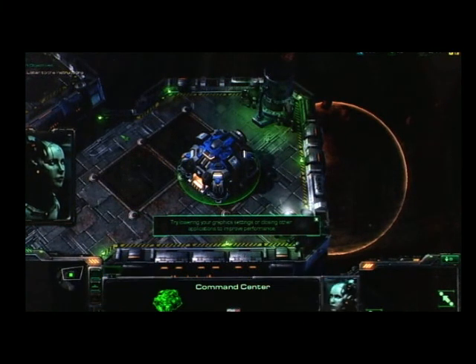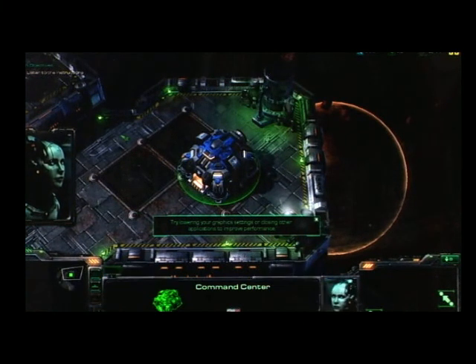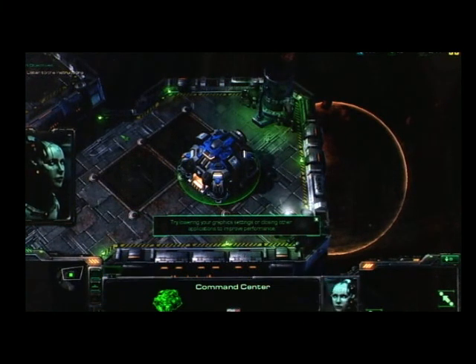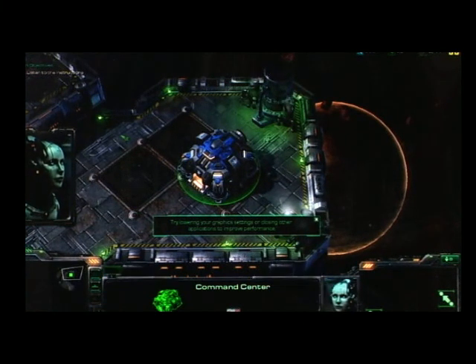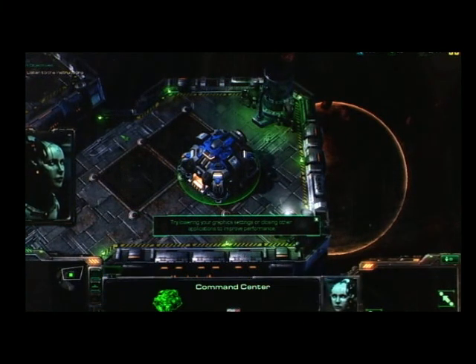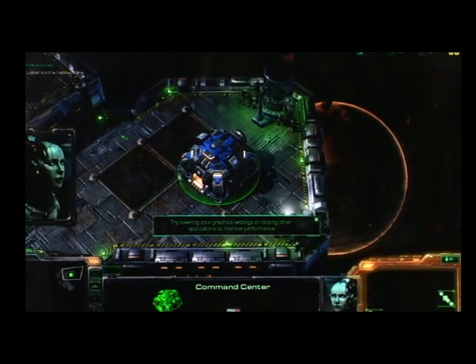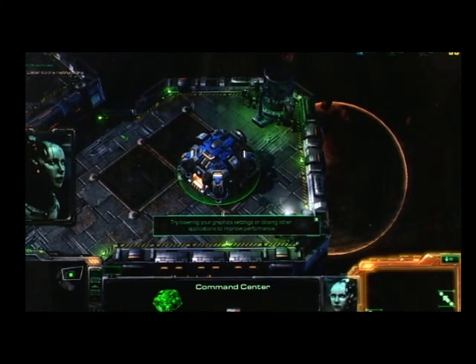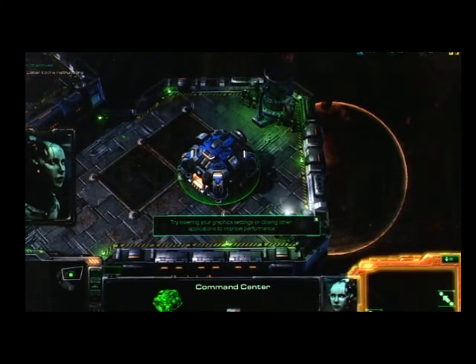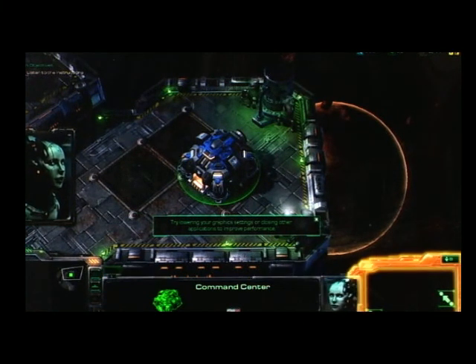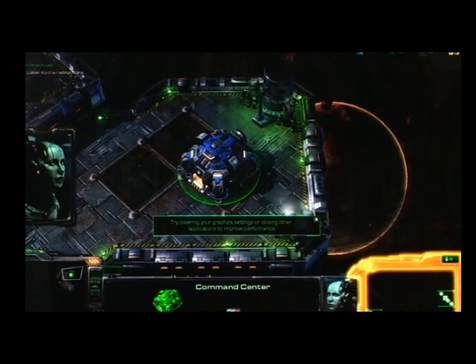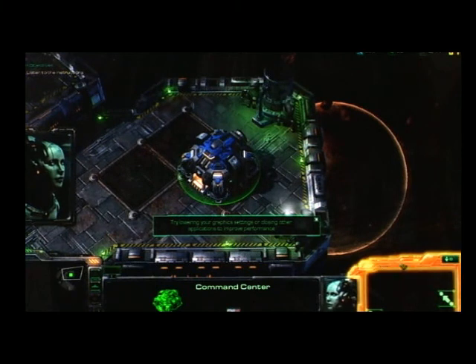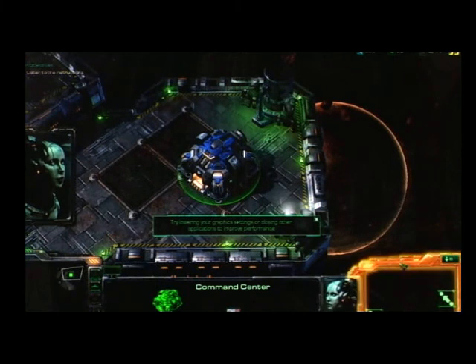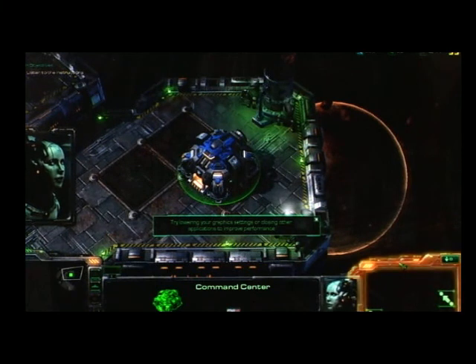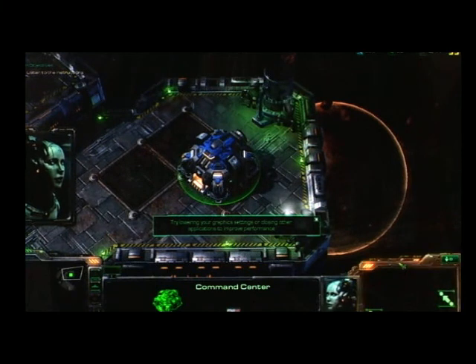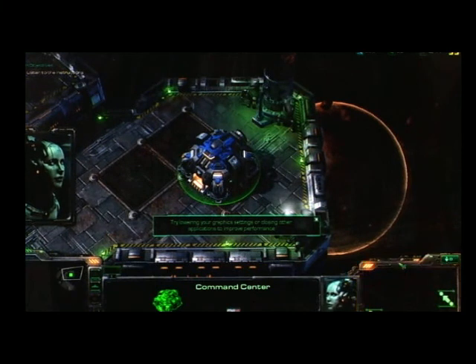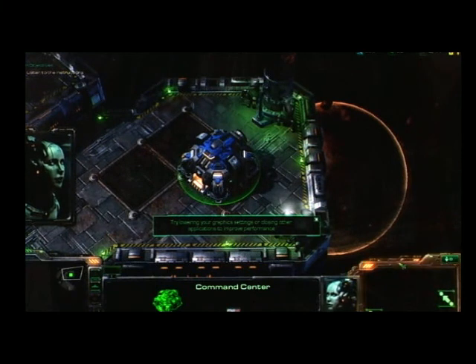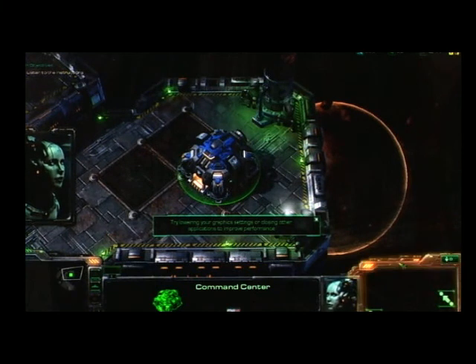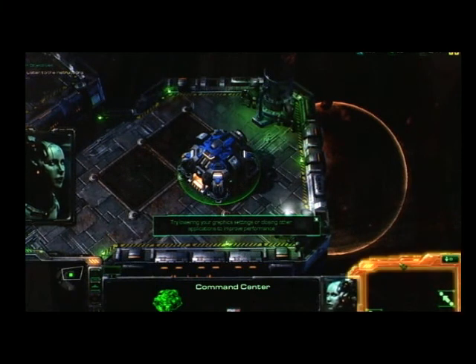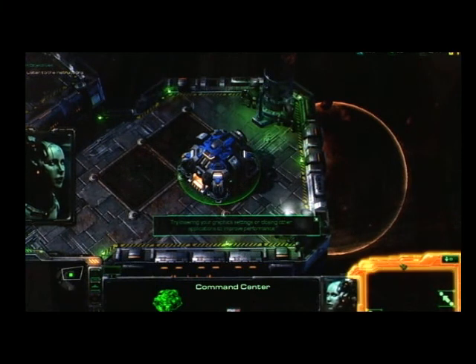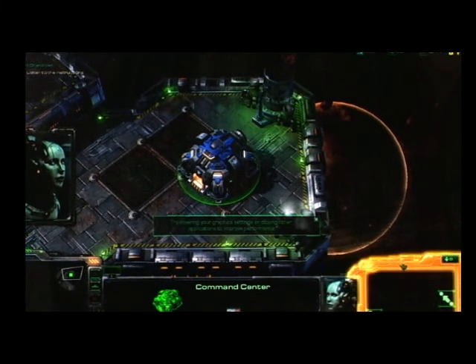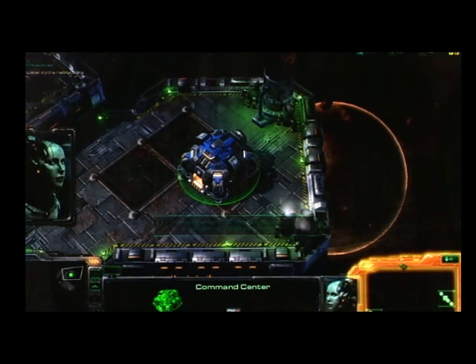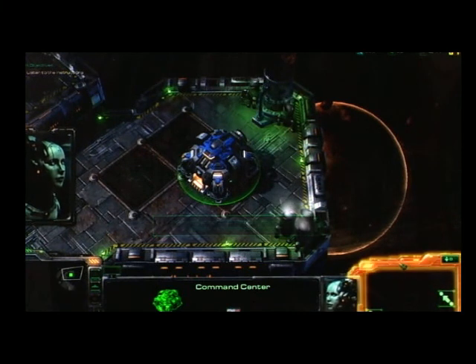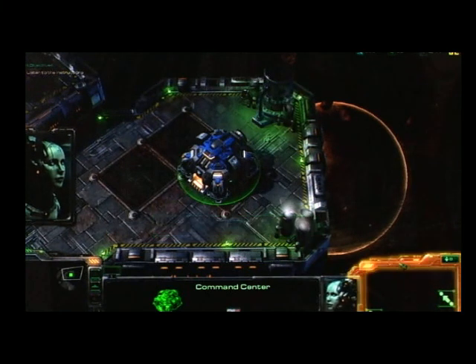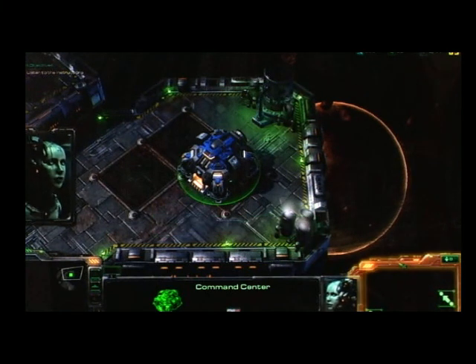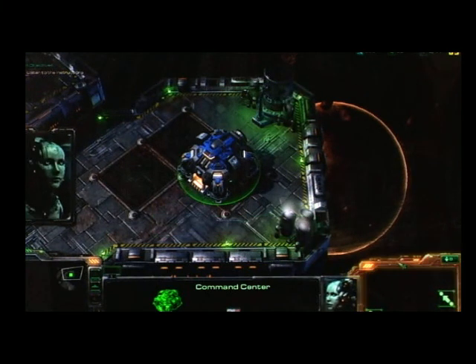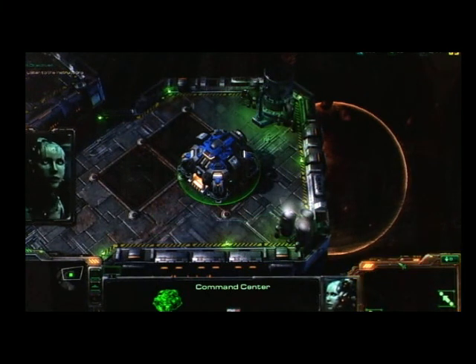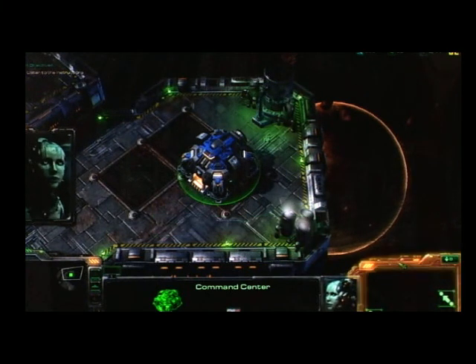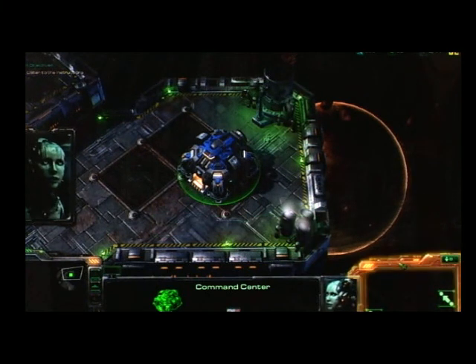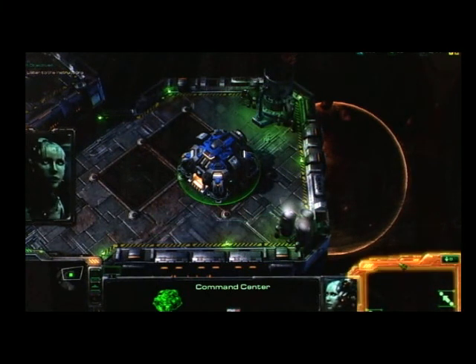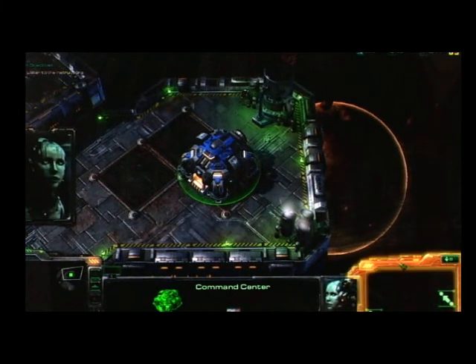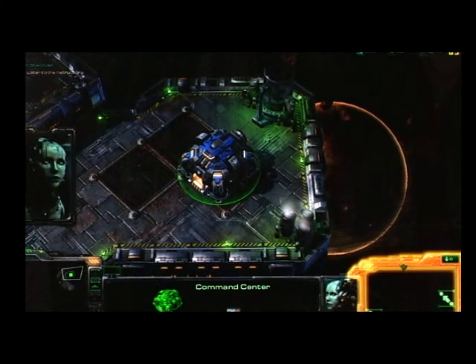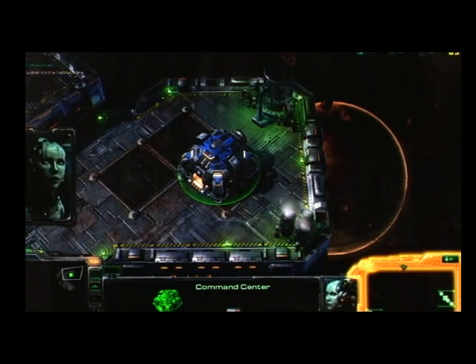In the lower right of your screen, you can find the command card. The command card is used to issue orders to selected units.